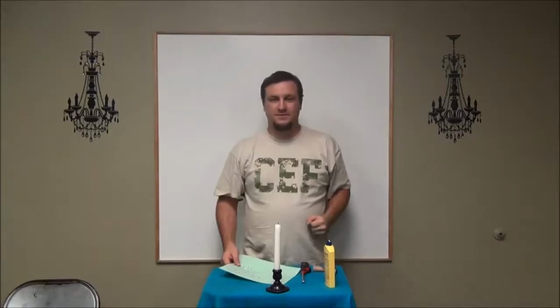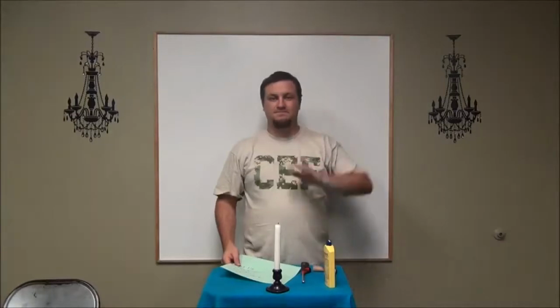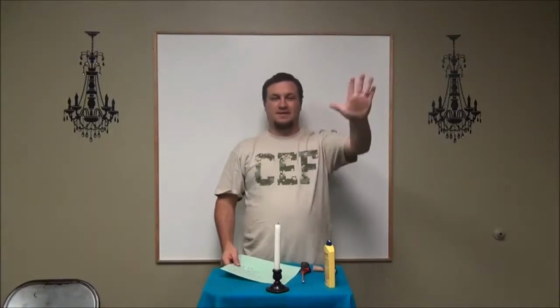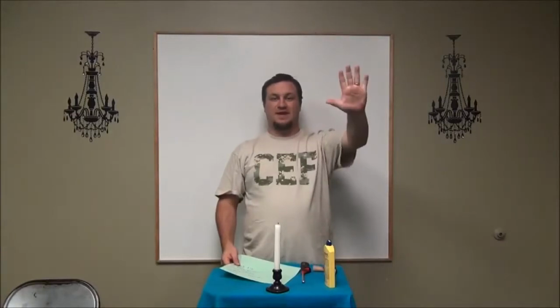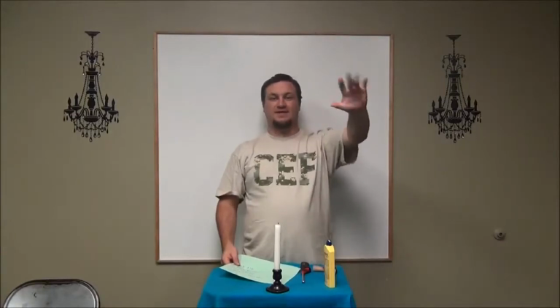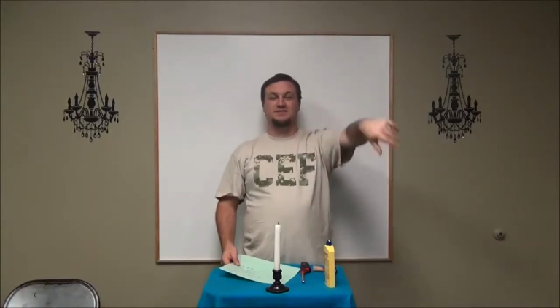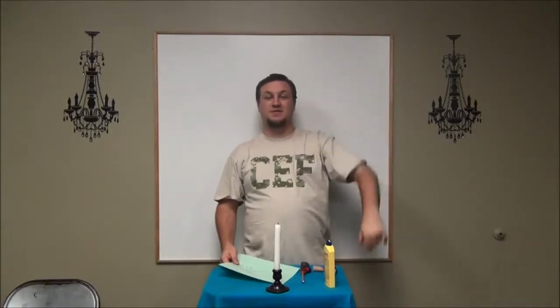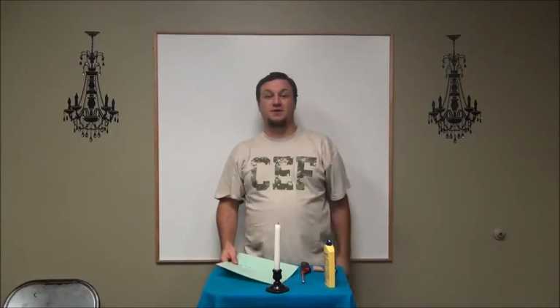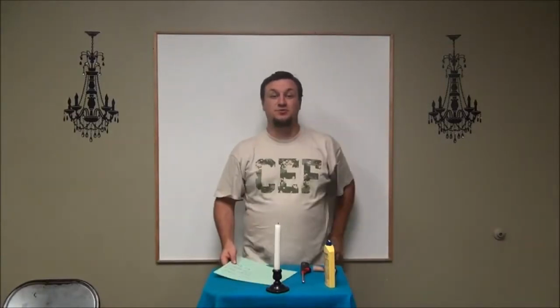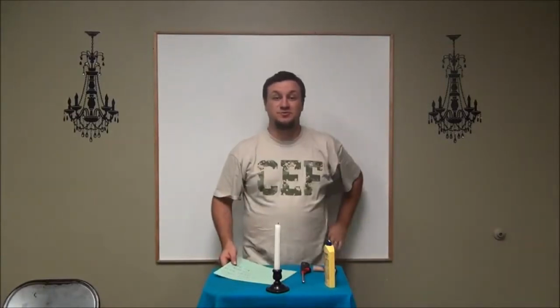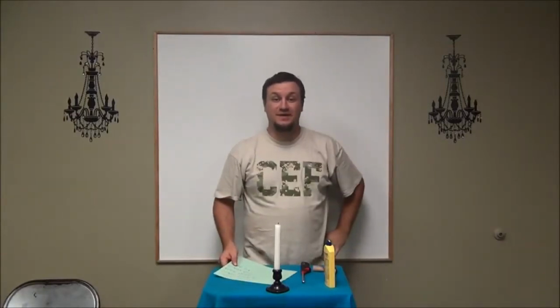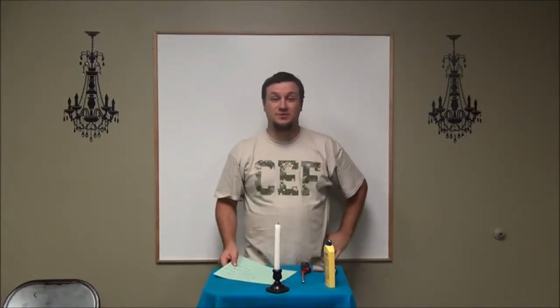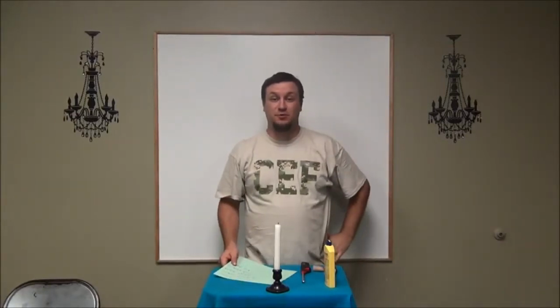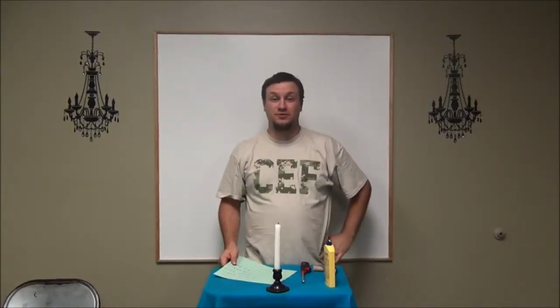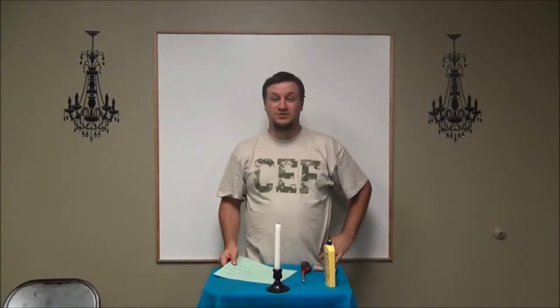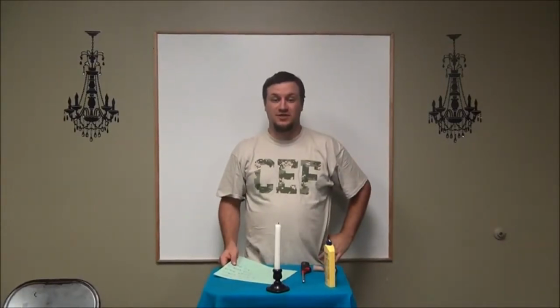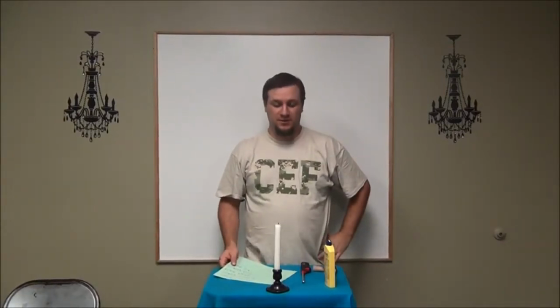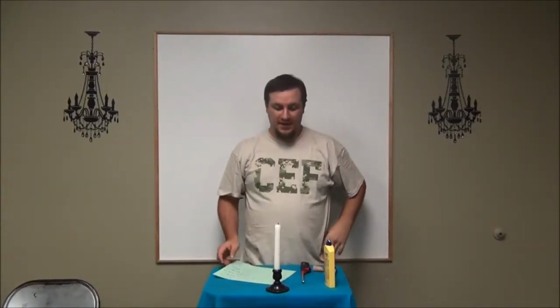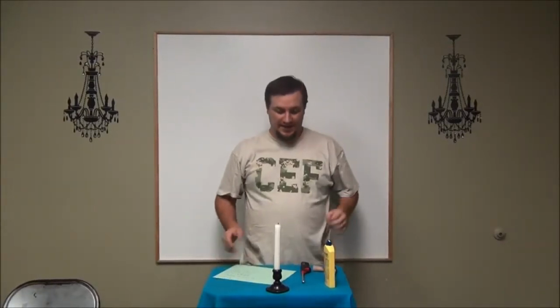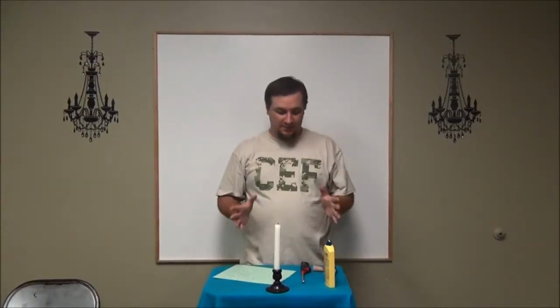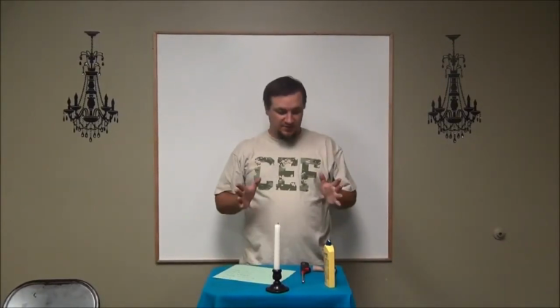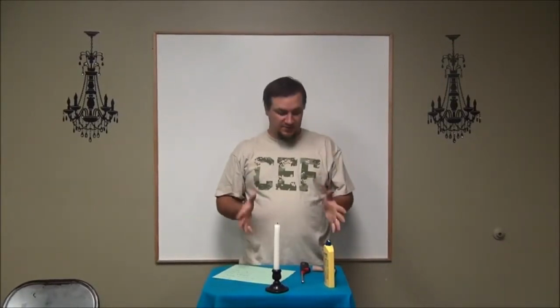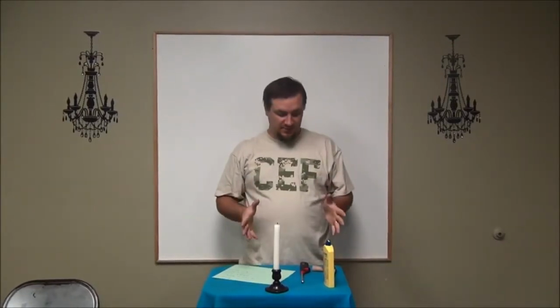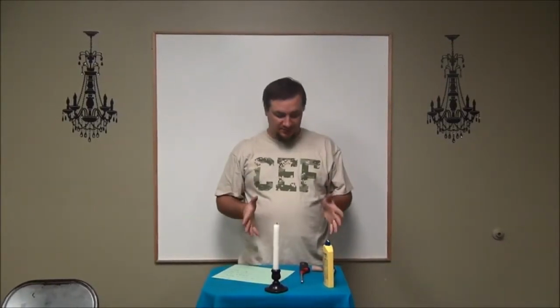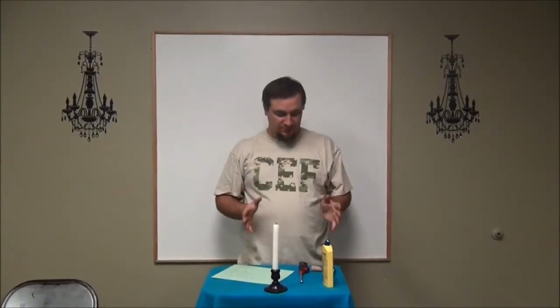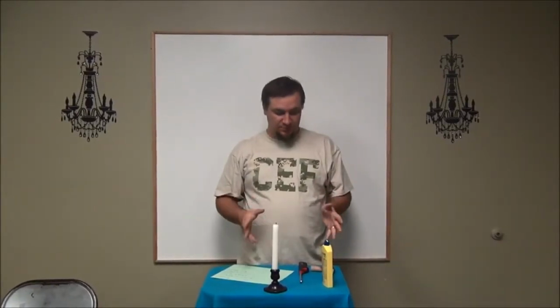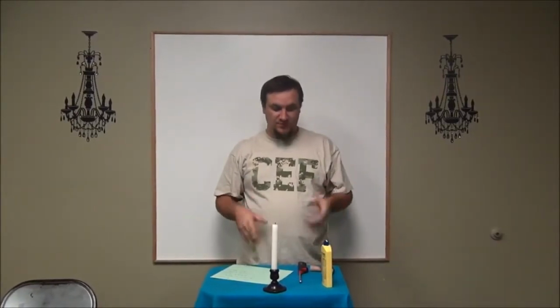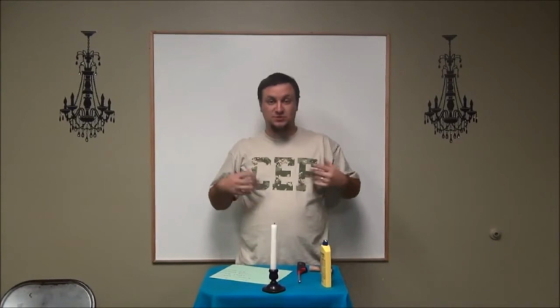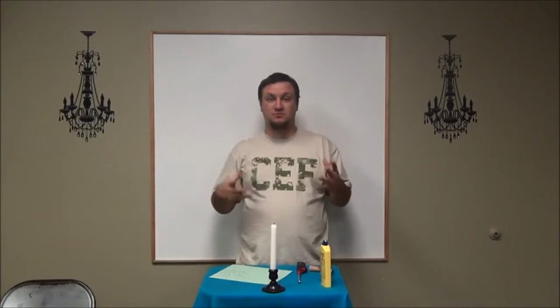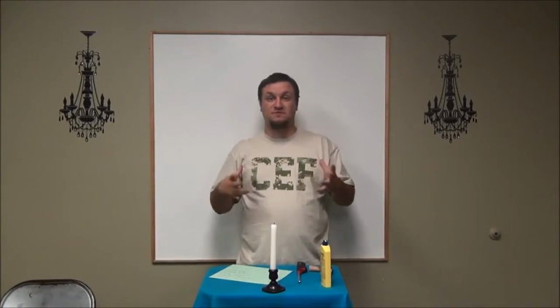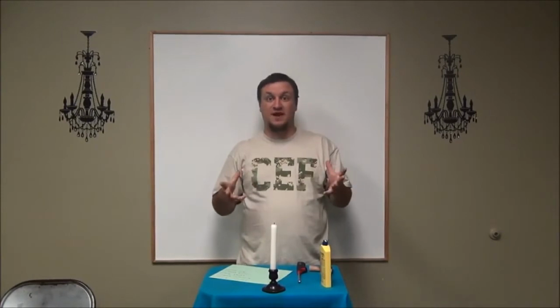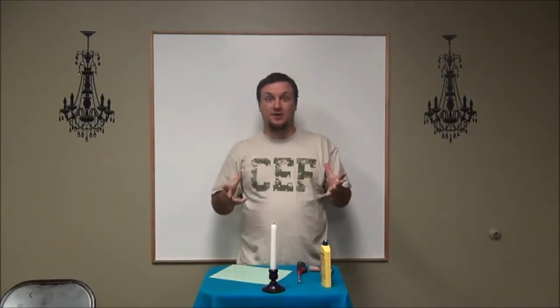Hey guys, this is Derek, children's pastor at Liquid Christian Center, and I want to teach you how to do this trick with the fire.